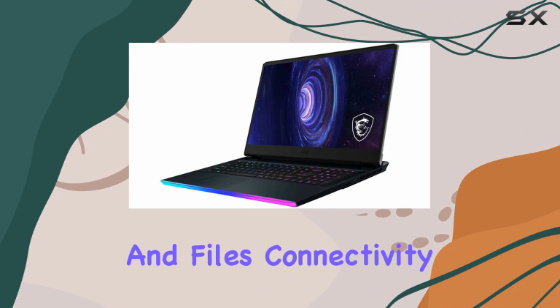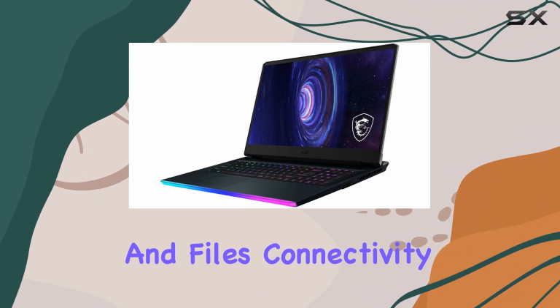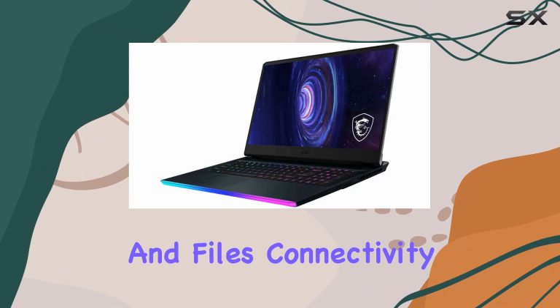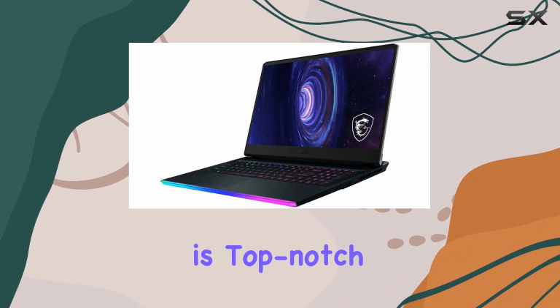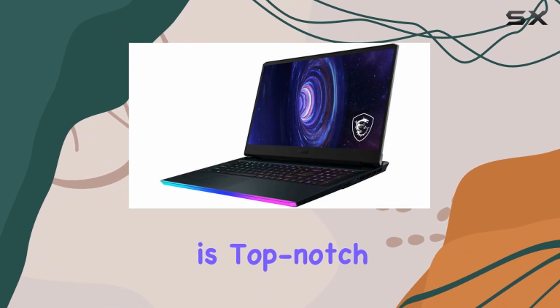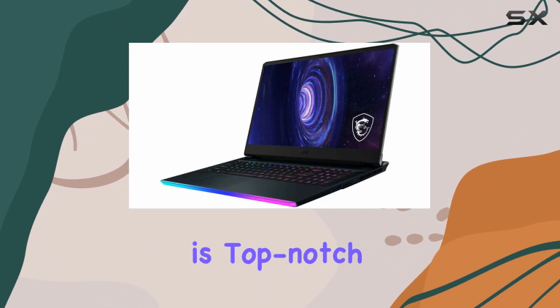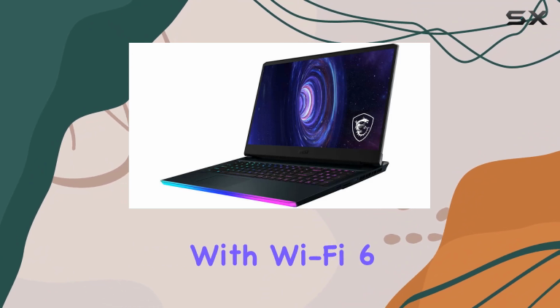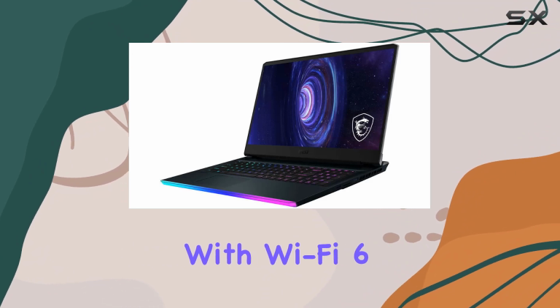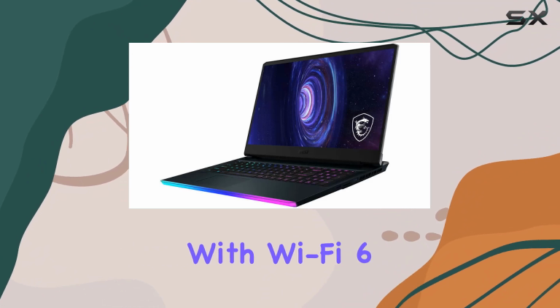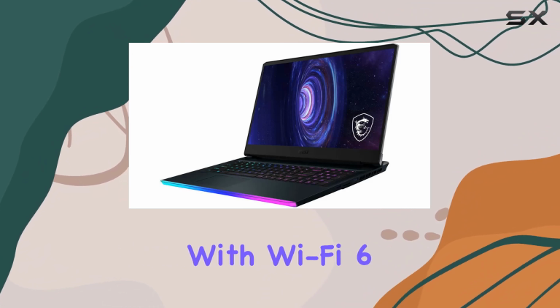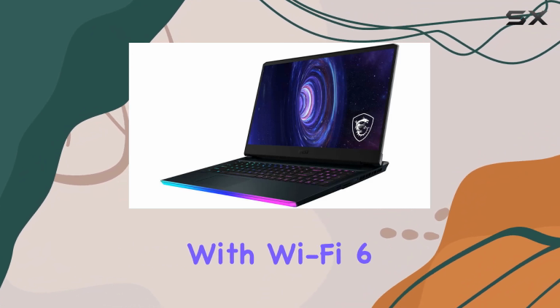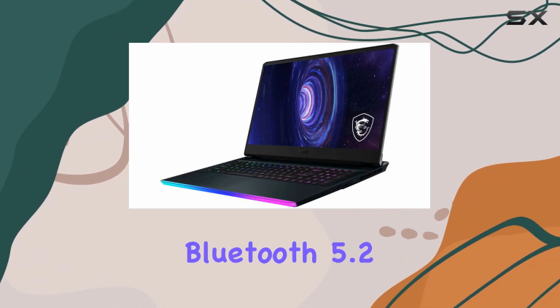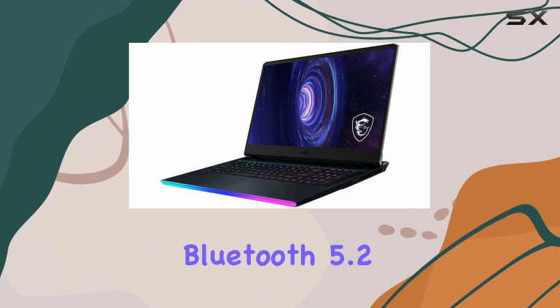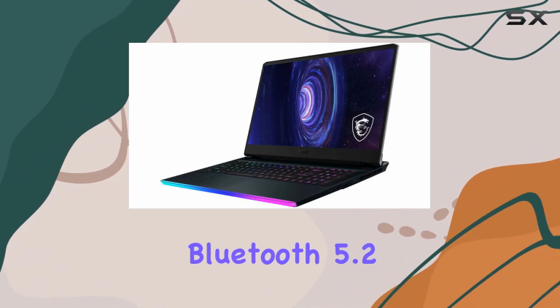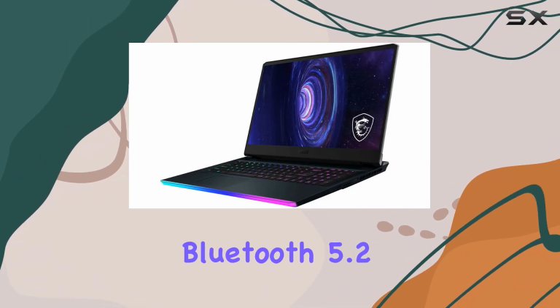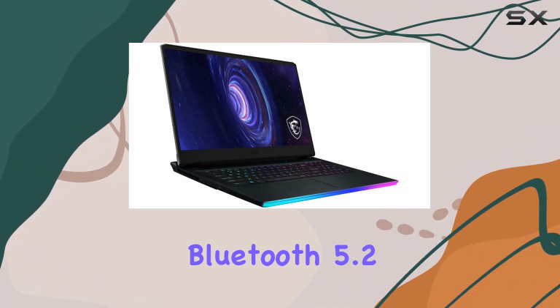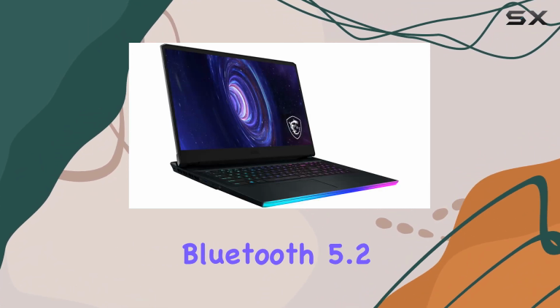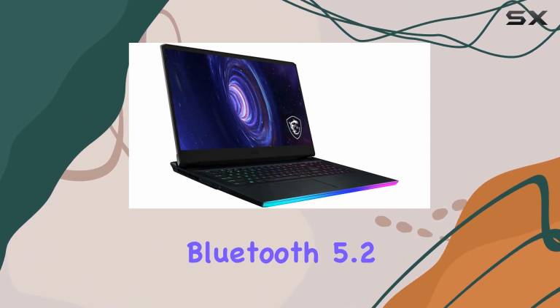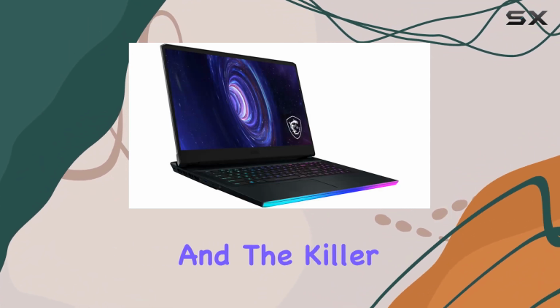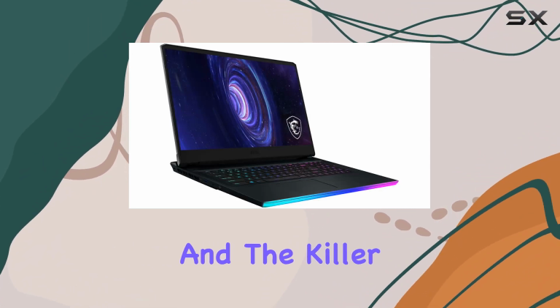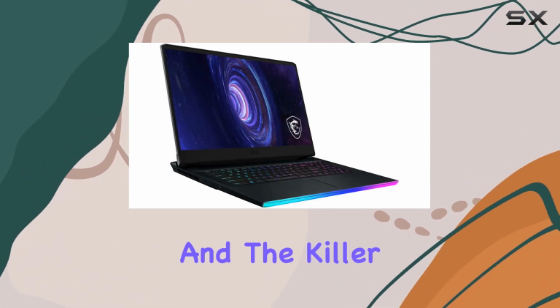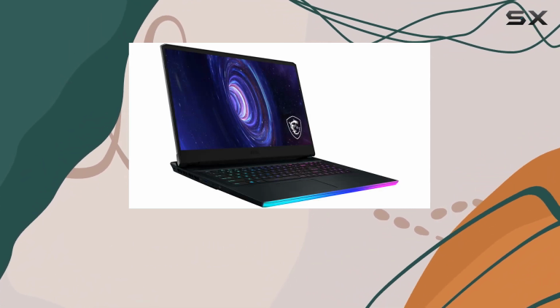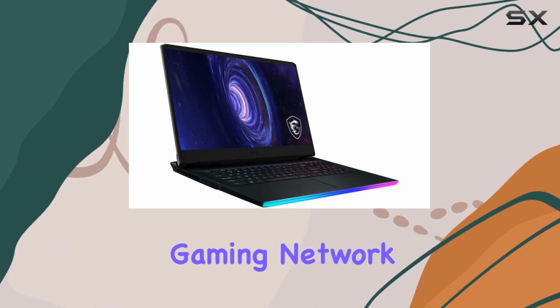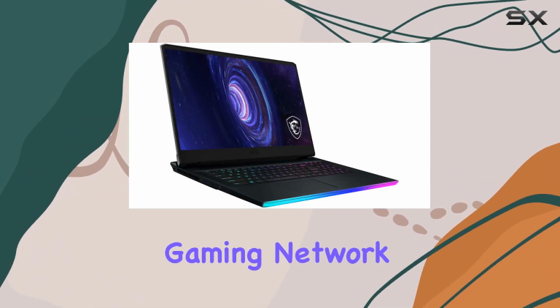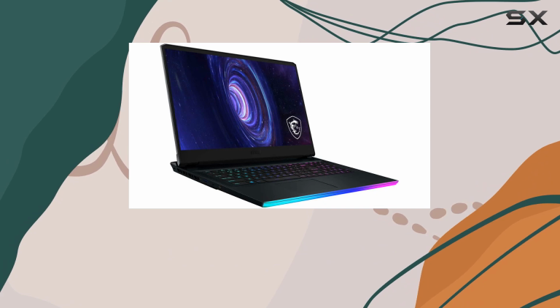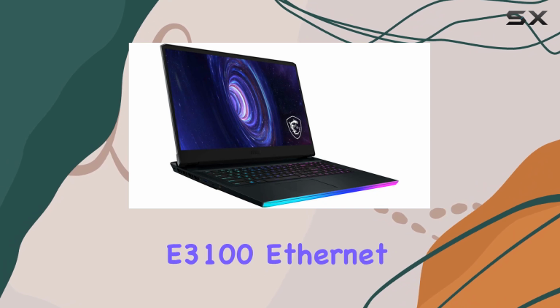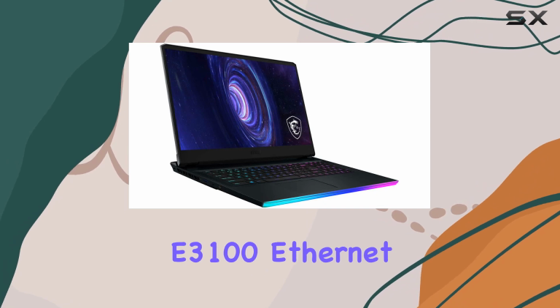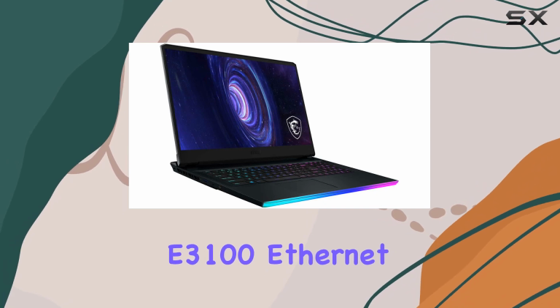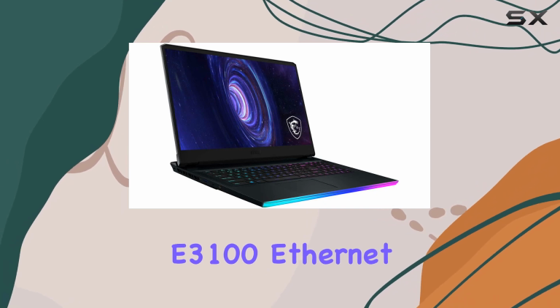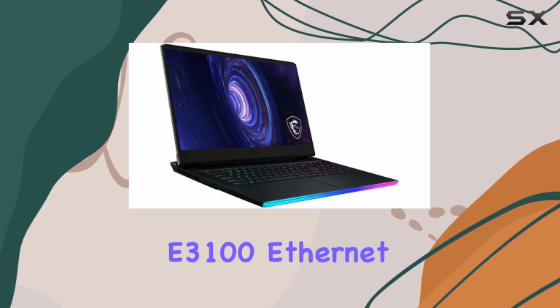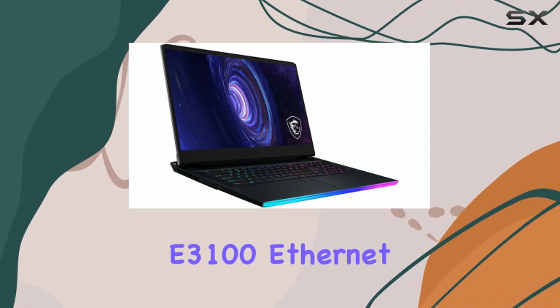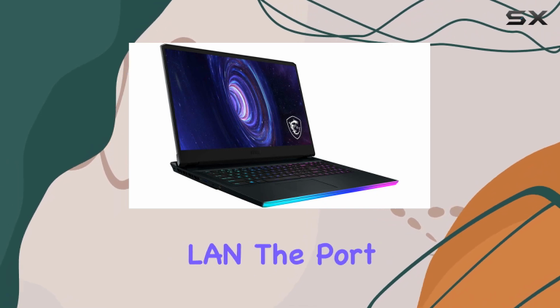Connectivity is top-notch with Wi-Fi 6, Bluetooth 5.2, and the Killer Gaming Network E3100 Ethernet LAN.